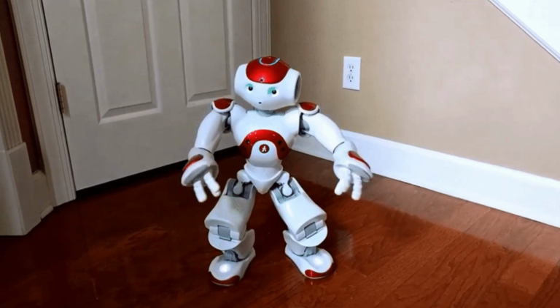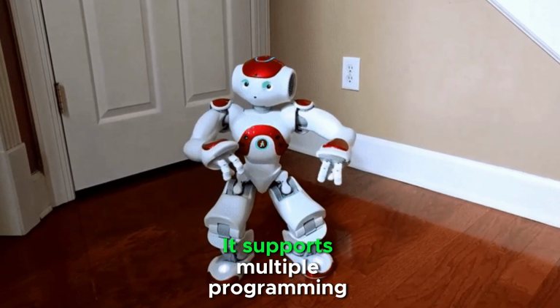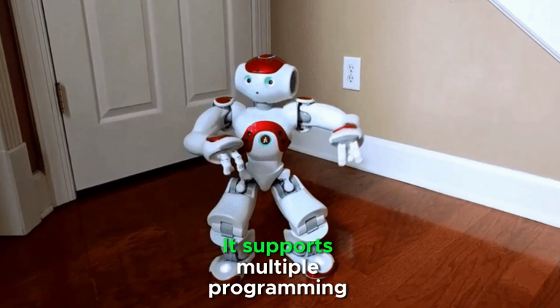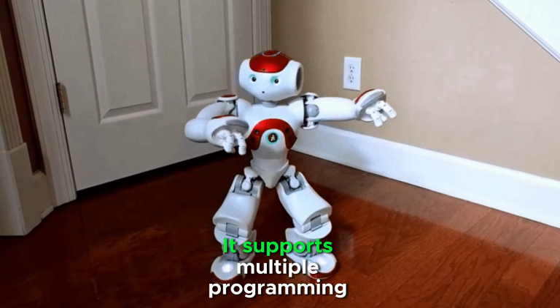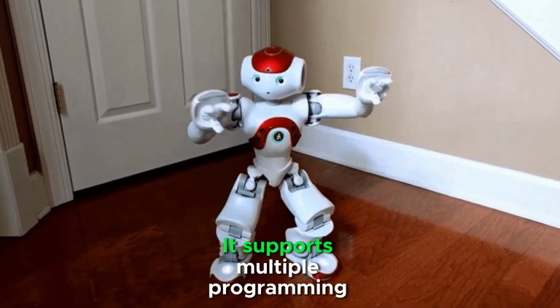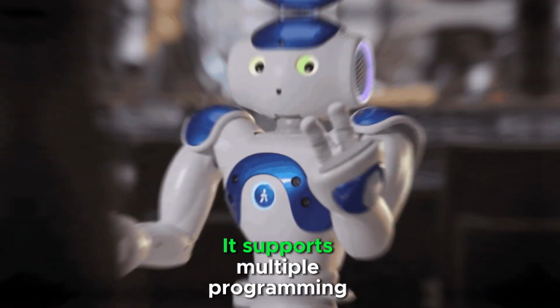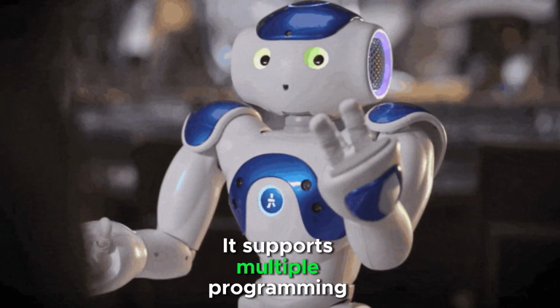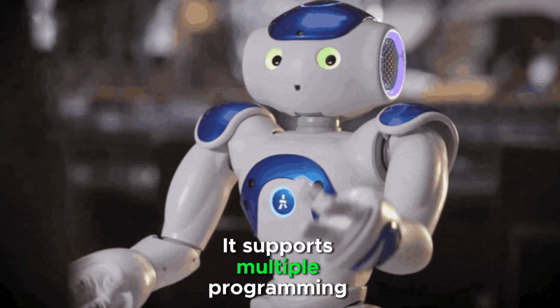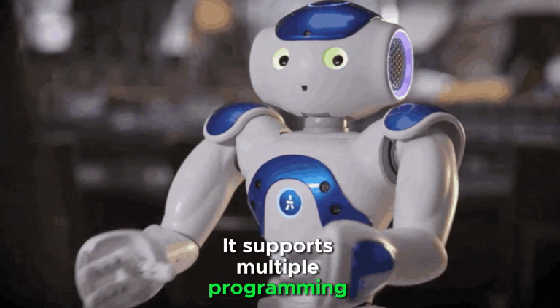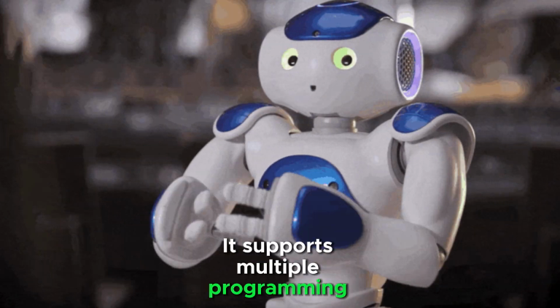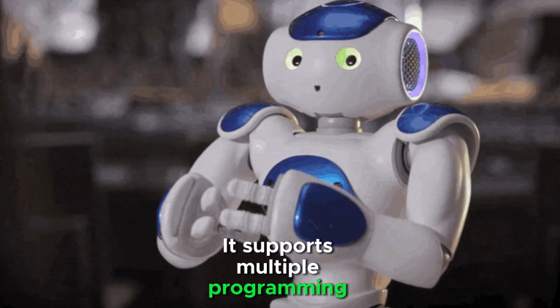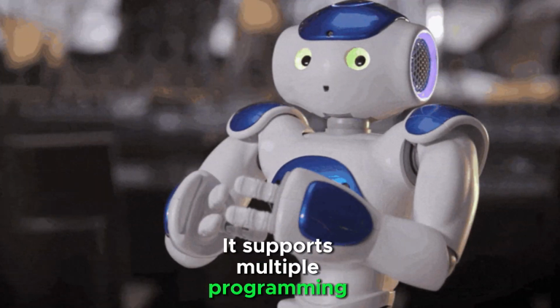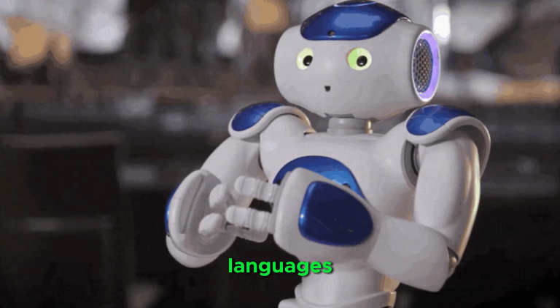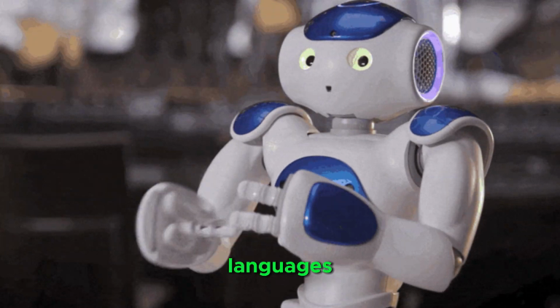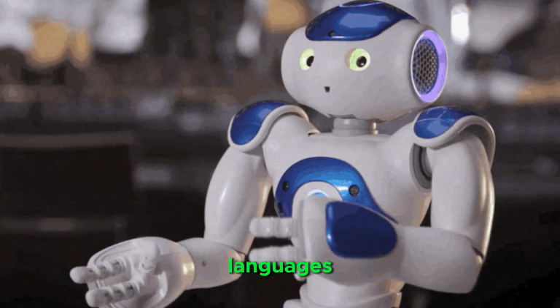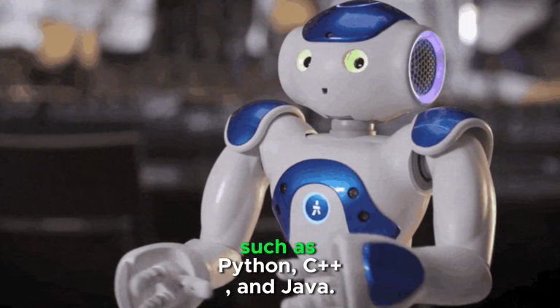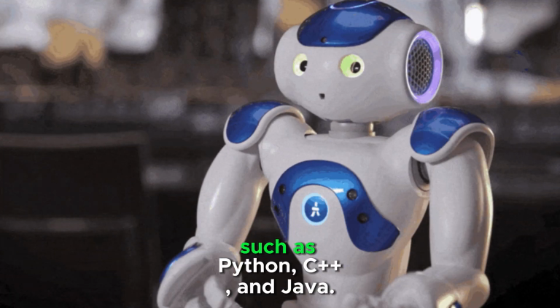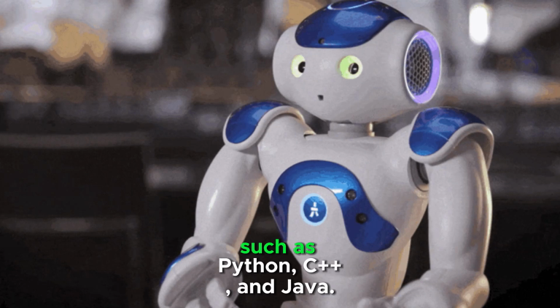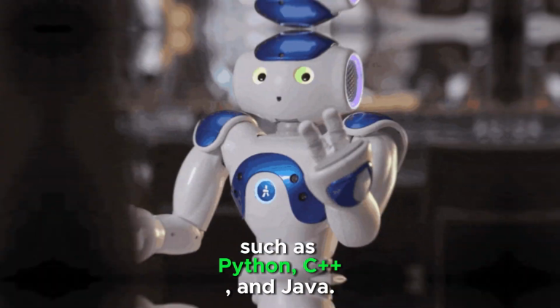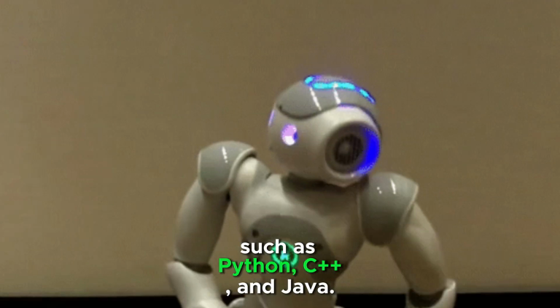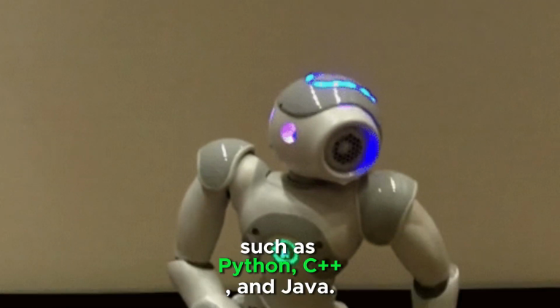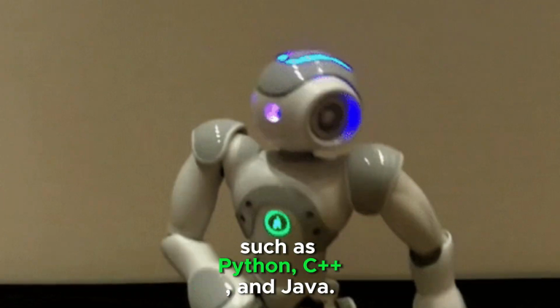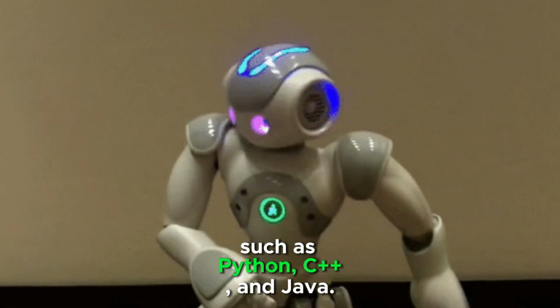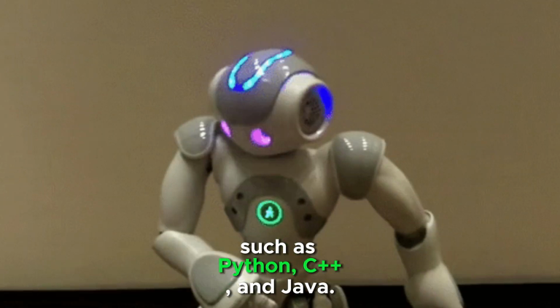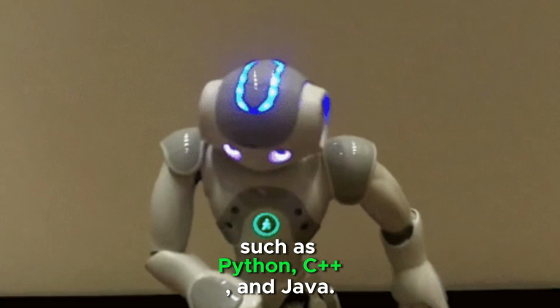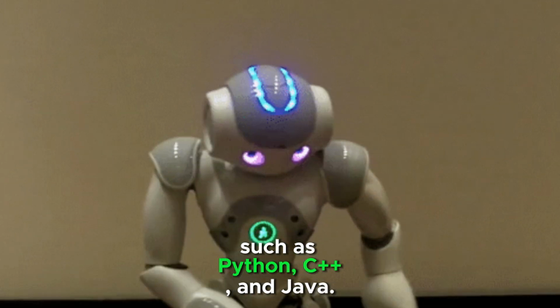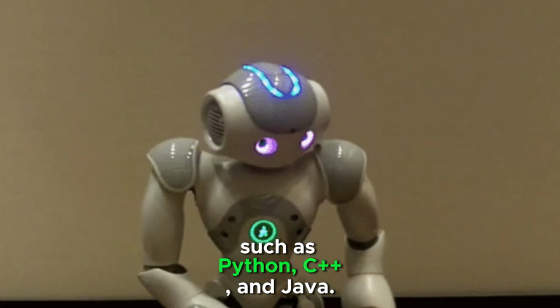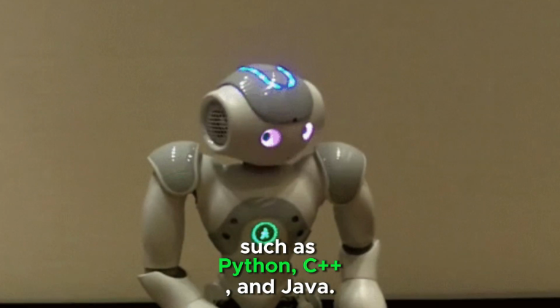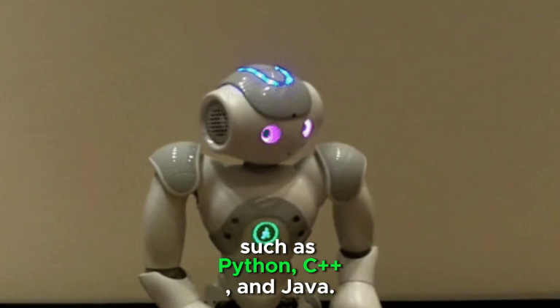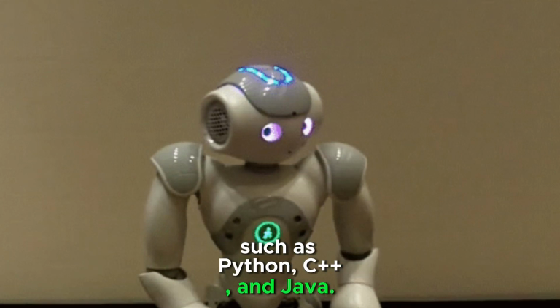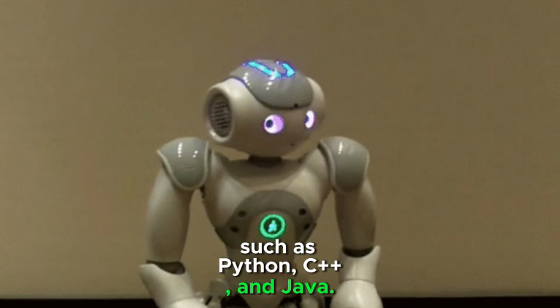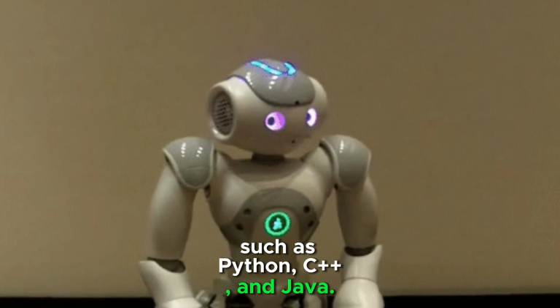Nao supports multiple programming languages such as Python, C++, and Java.